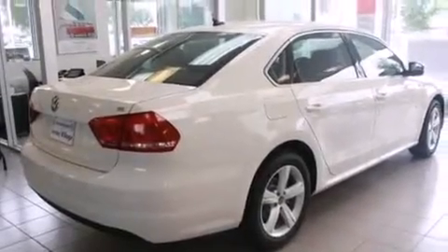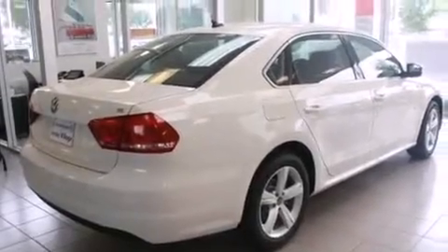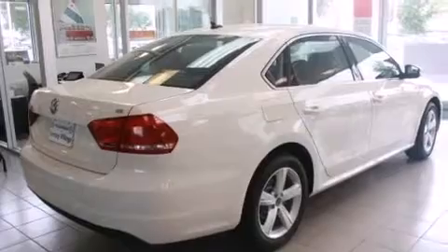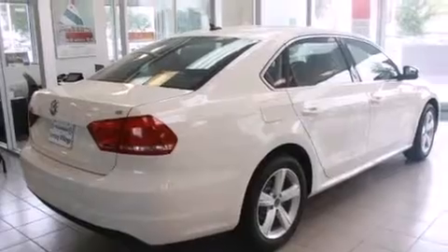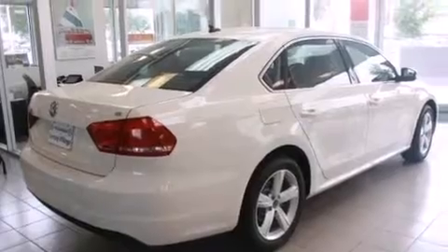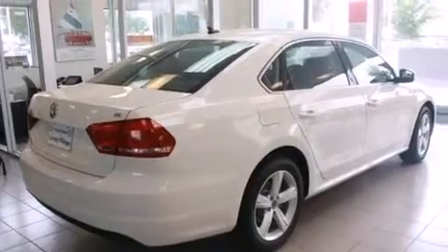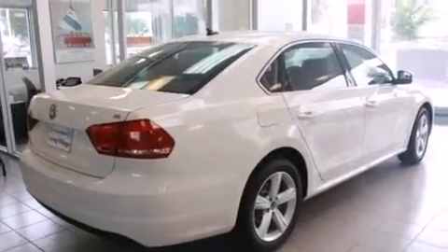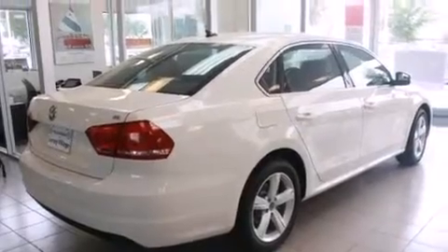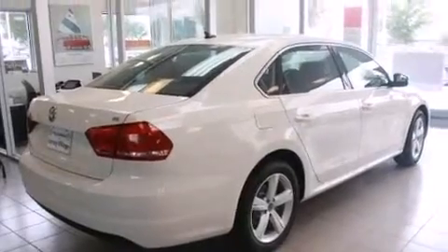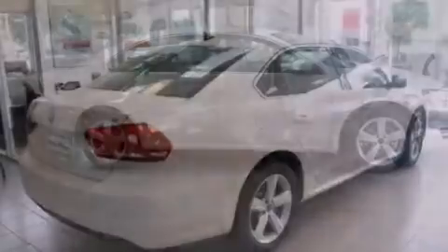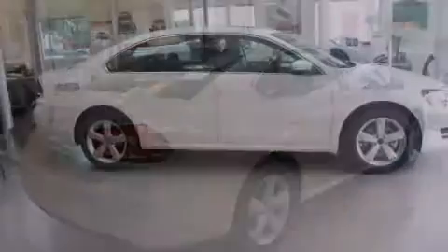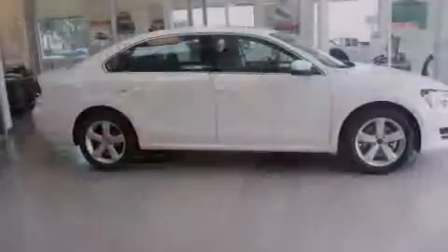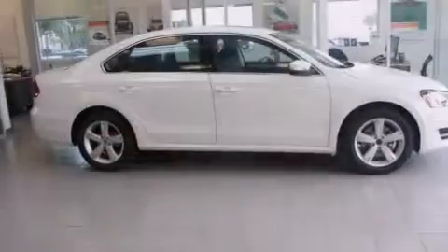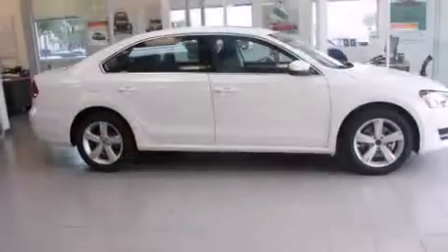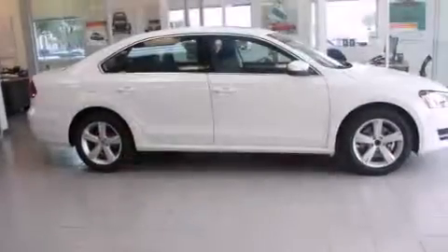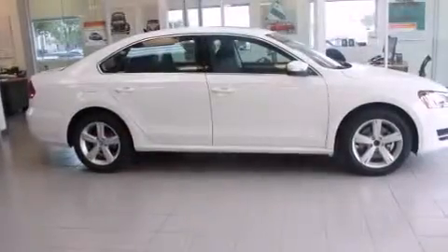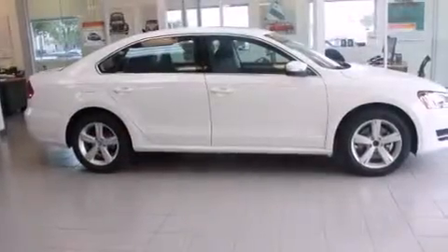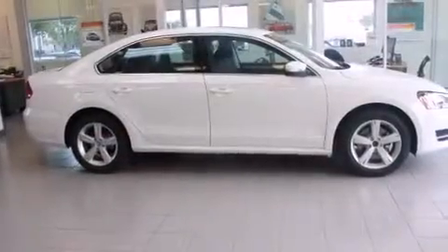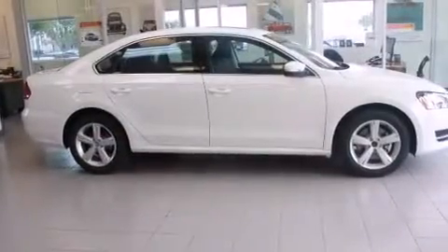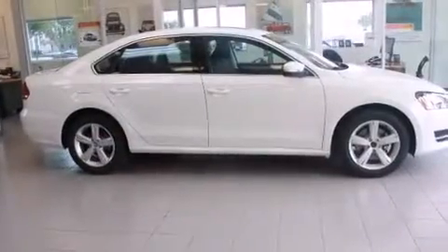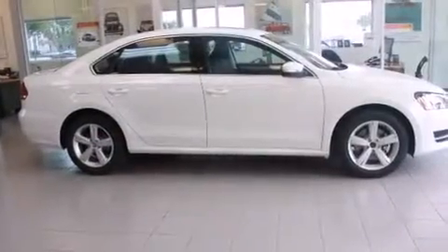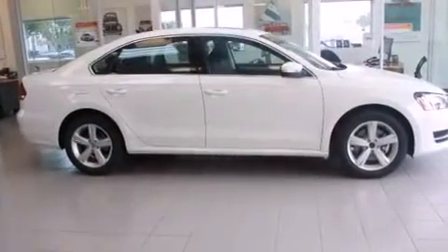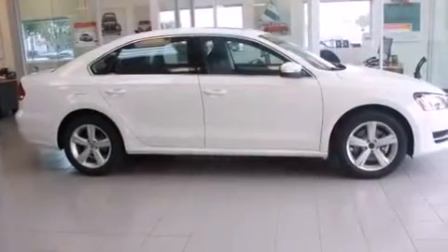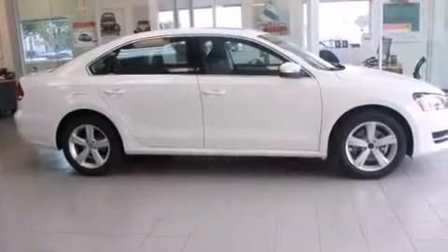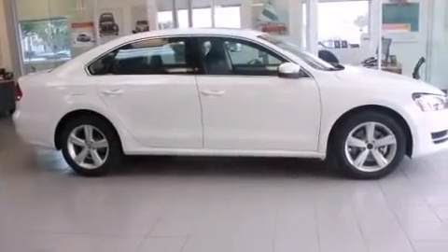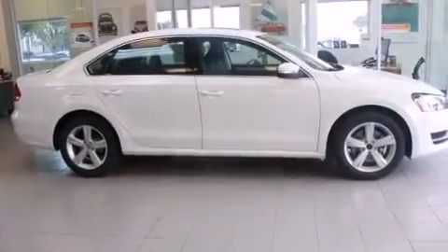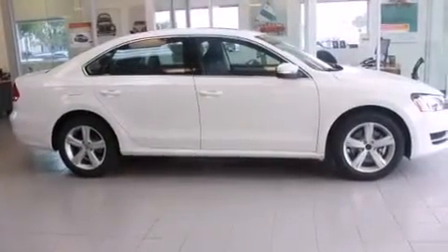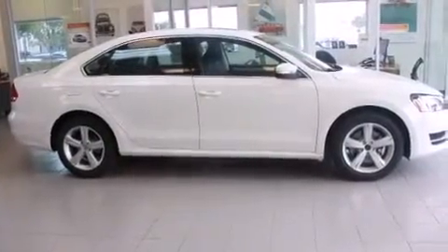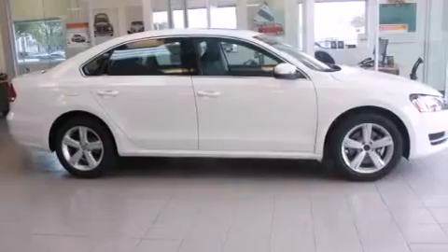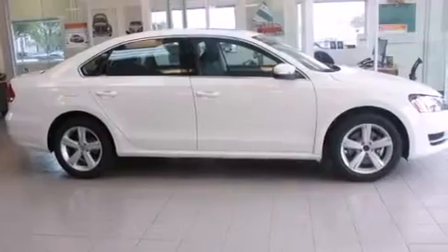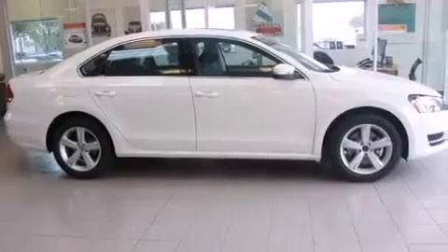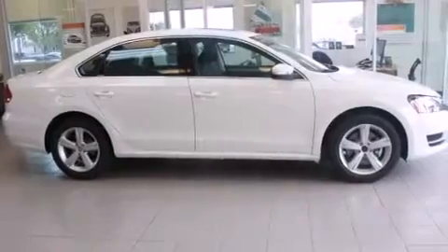With an EPA estimated rating of 31 miles per gallon on the highway, it's easy to see how you can save.